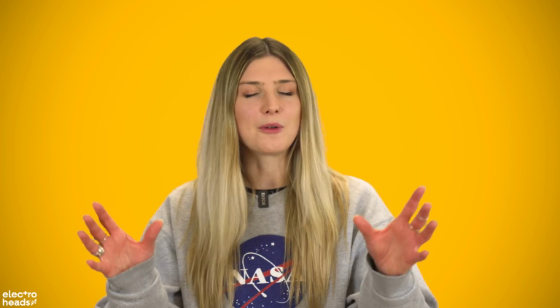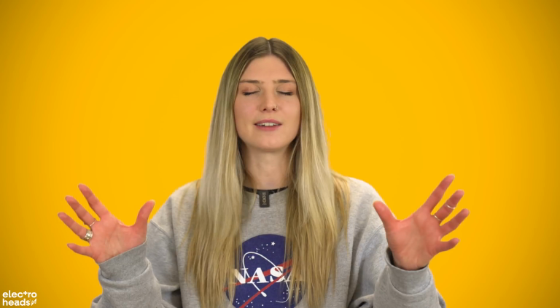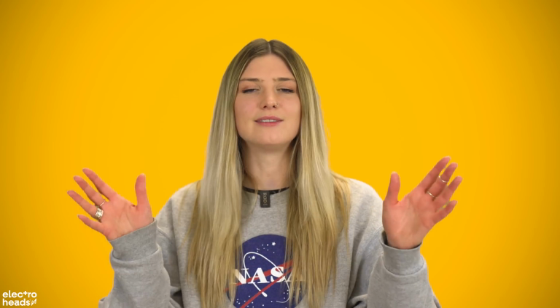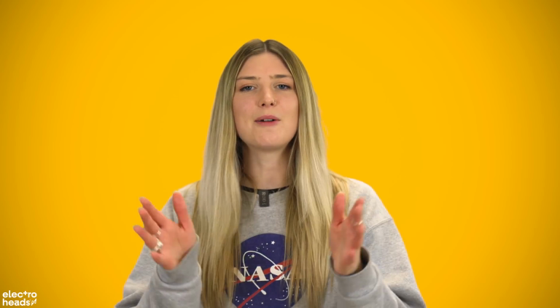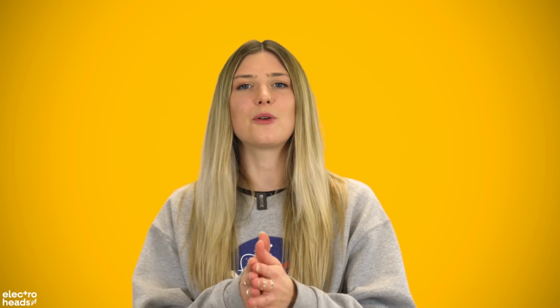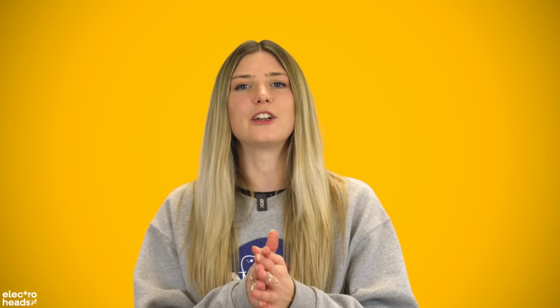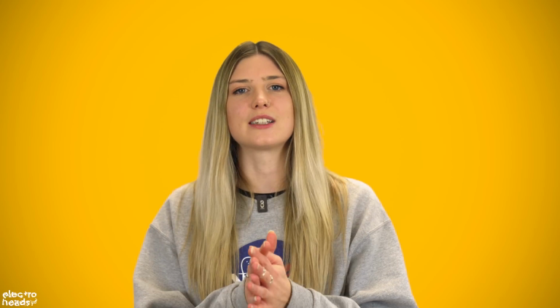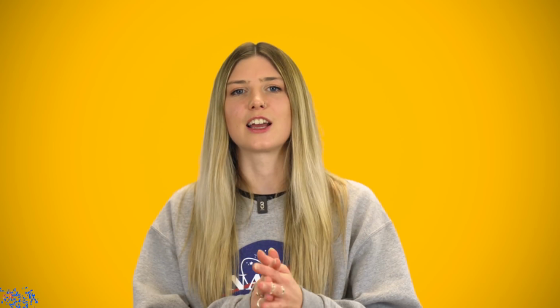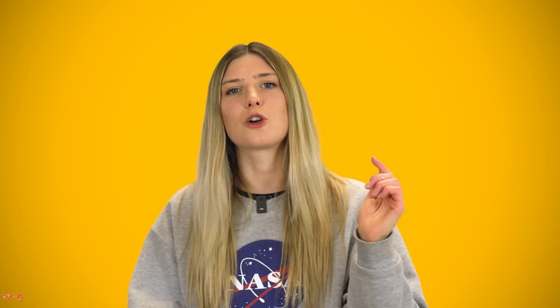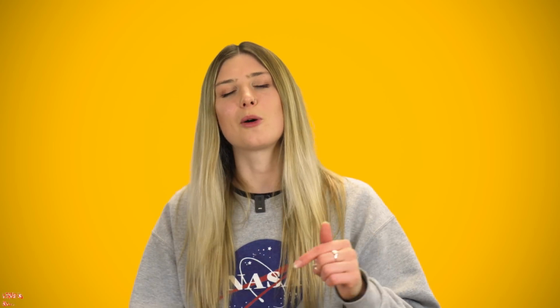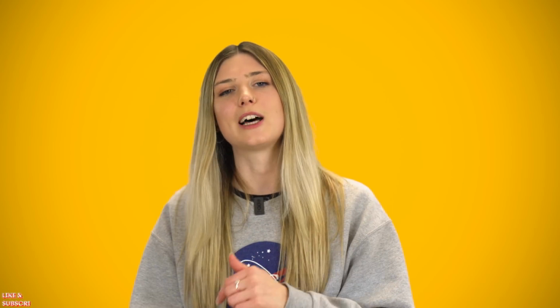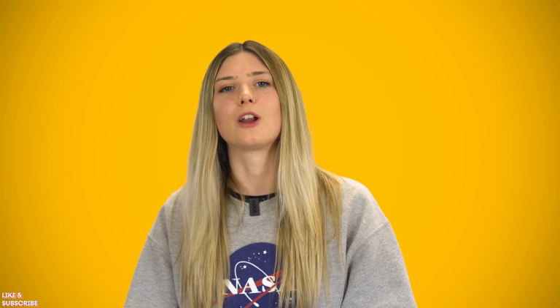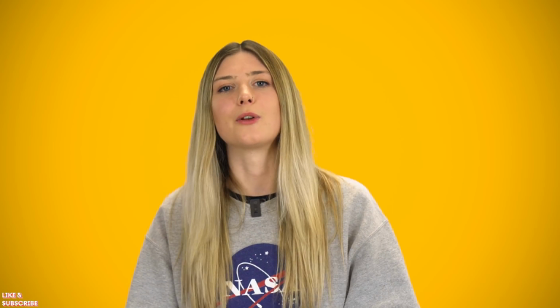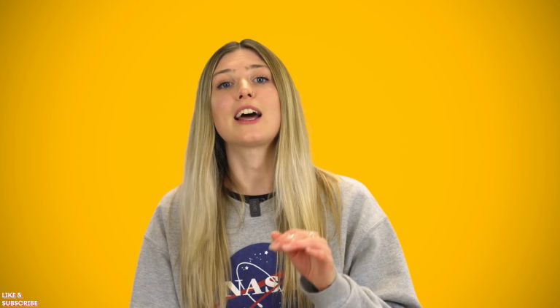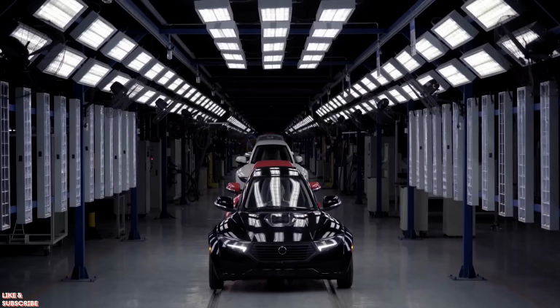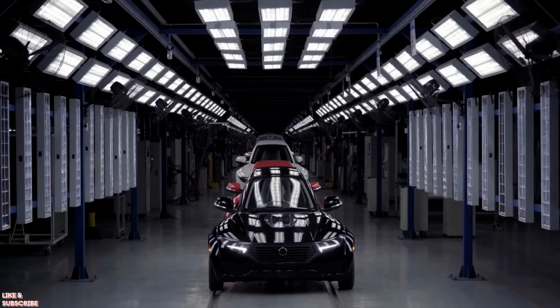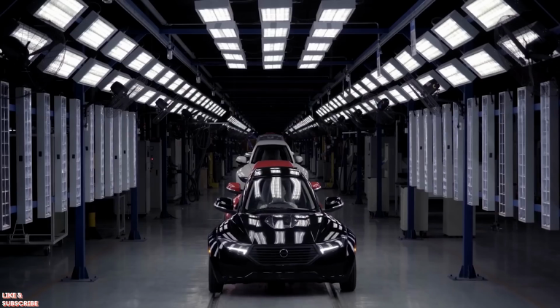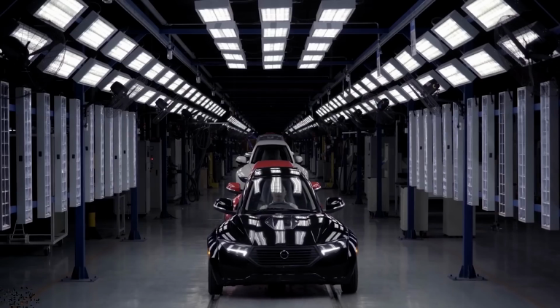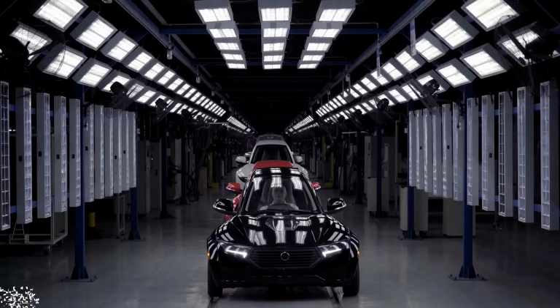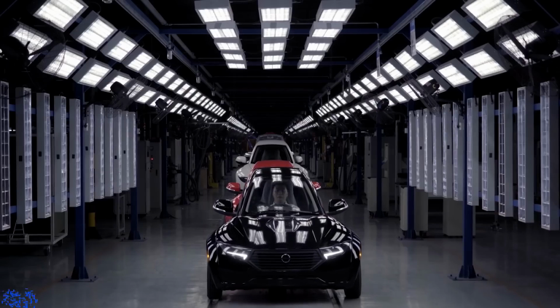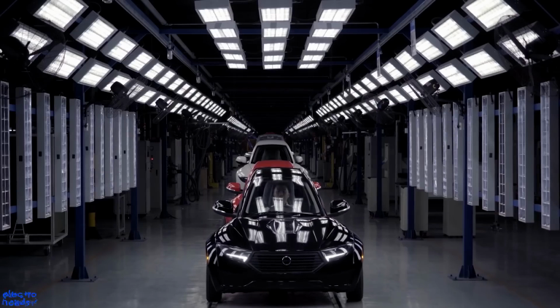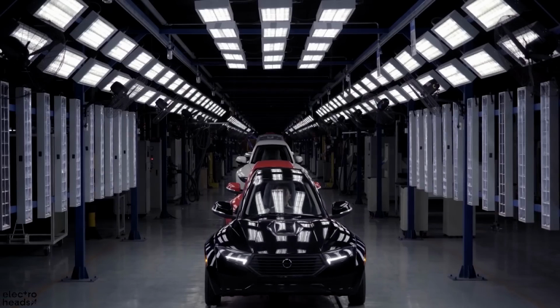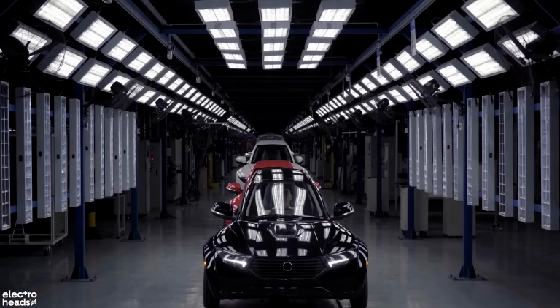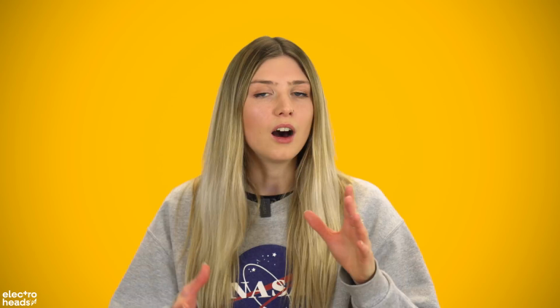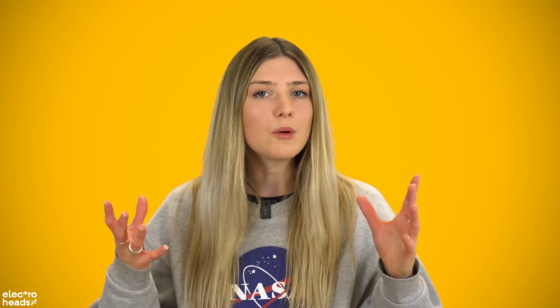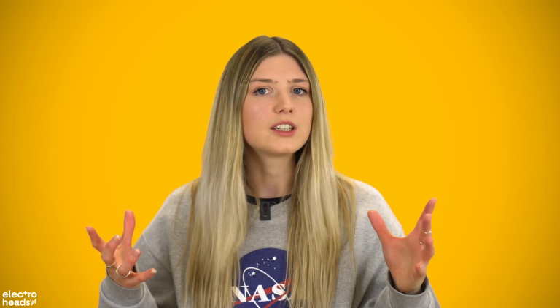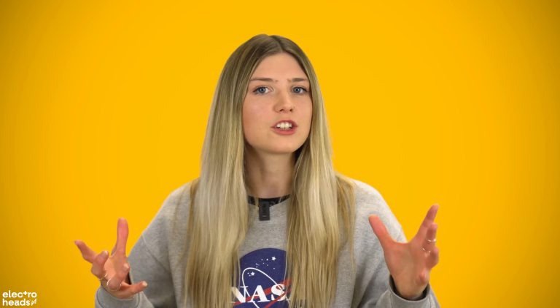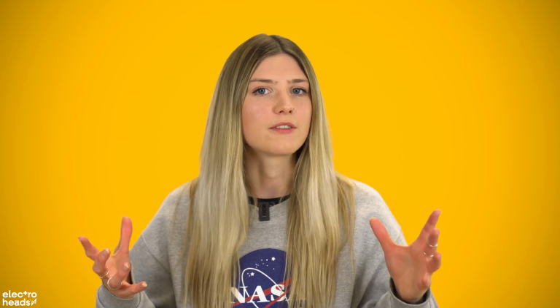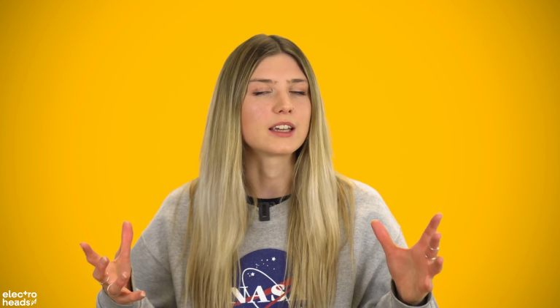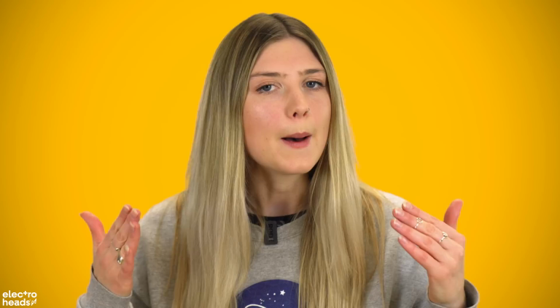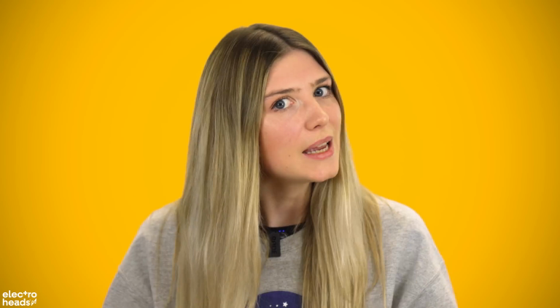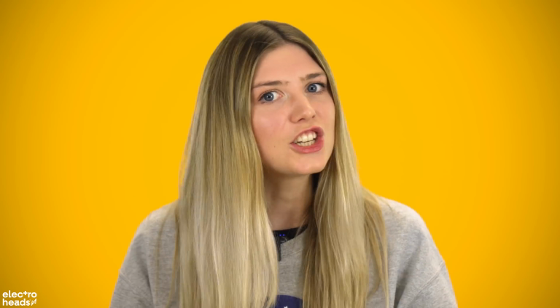Anyway, let me know what you guys think — drop a comment down below. And Electra Mechanica, if you are watching, I want to test drive this immediately.